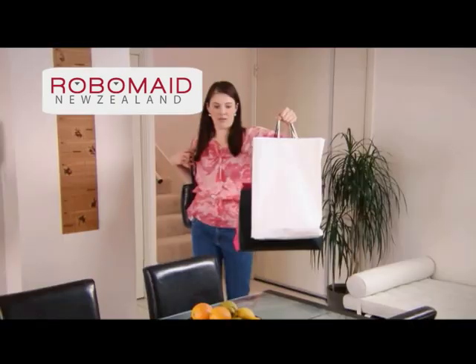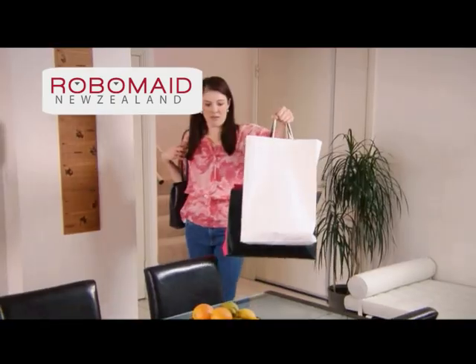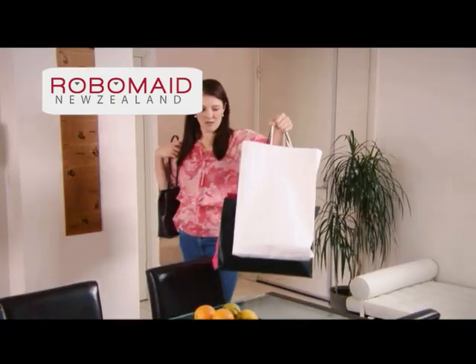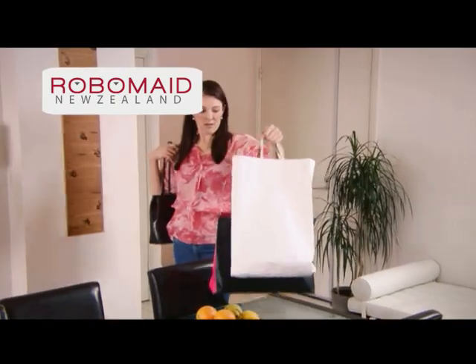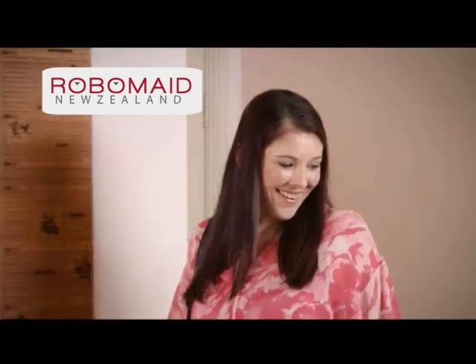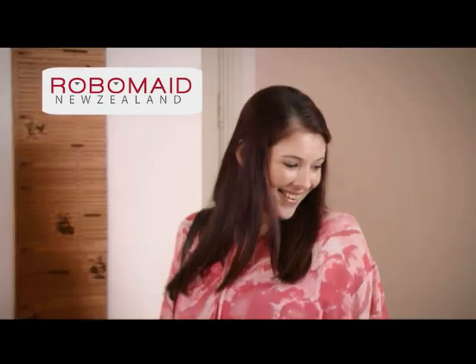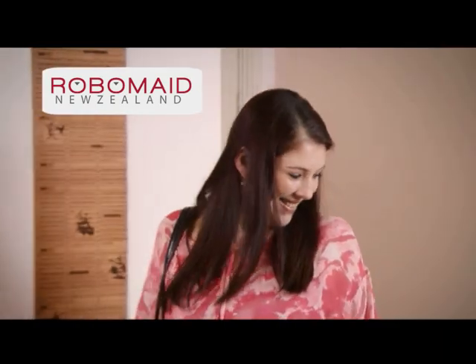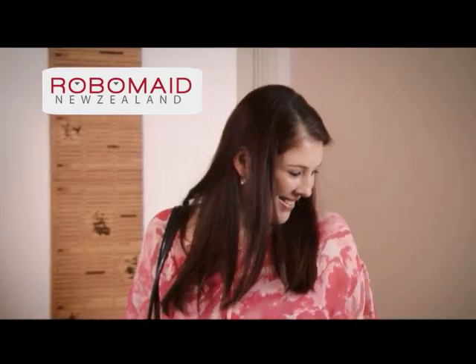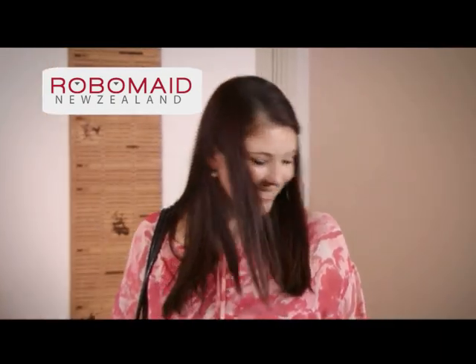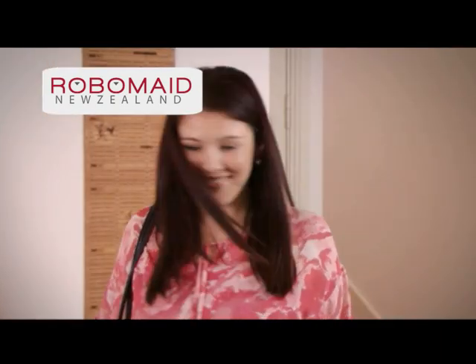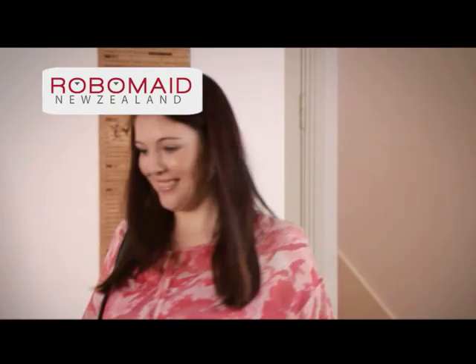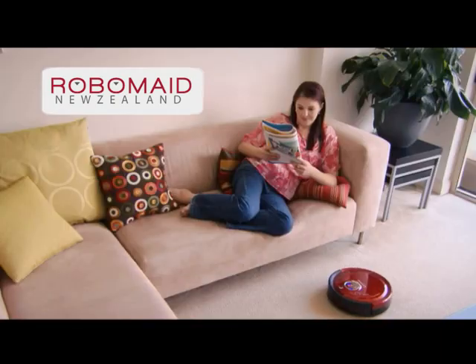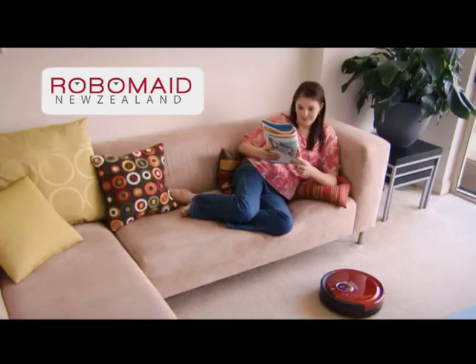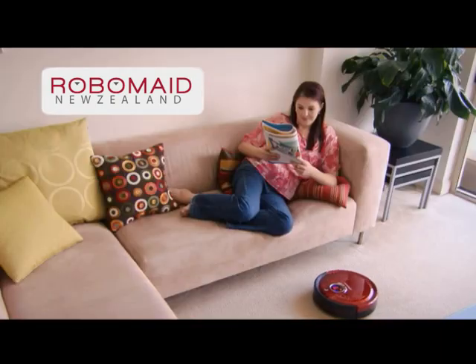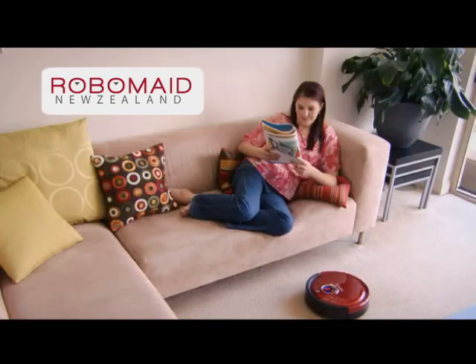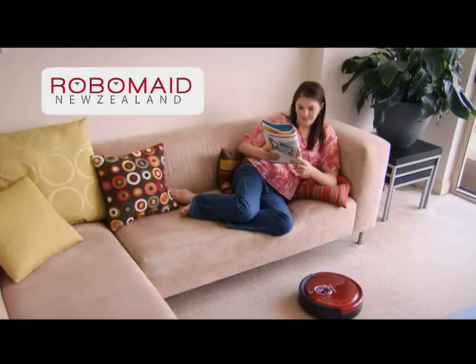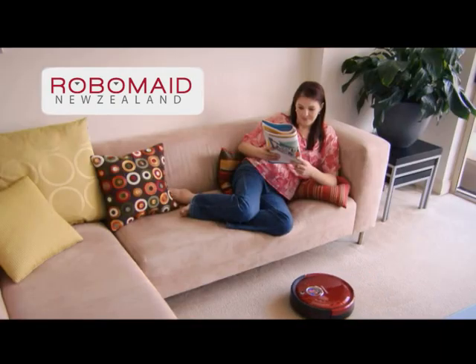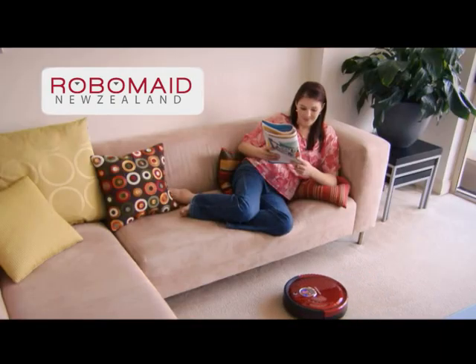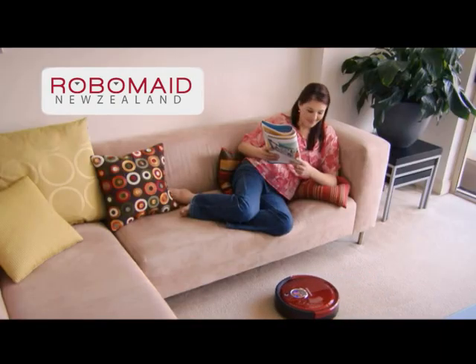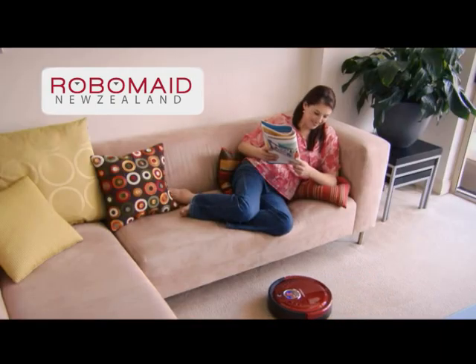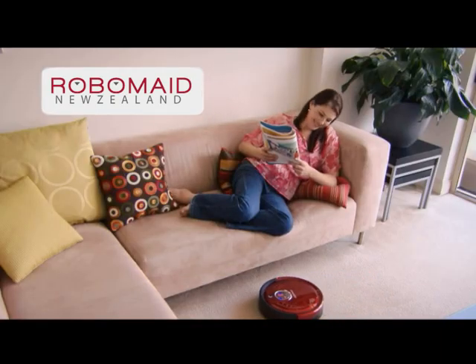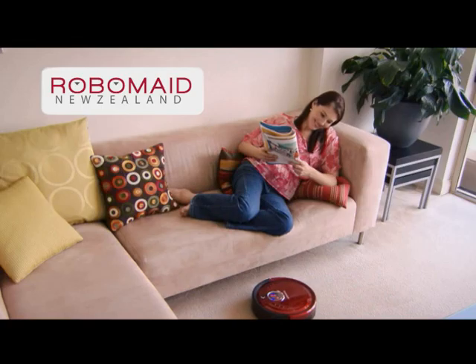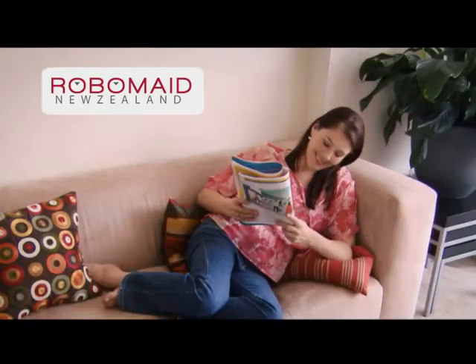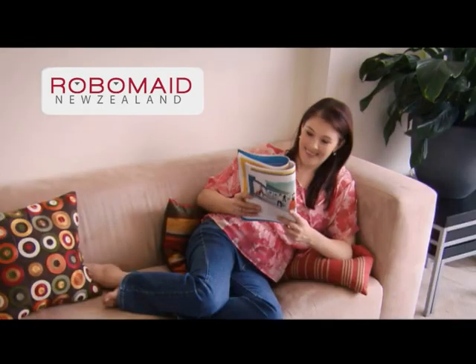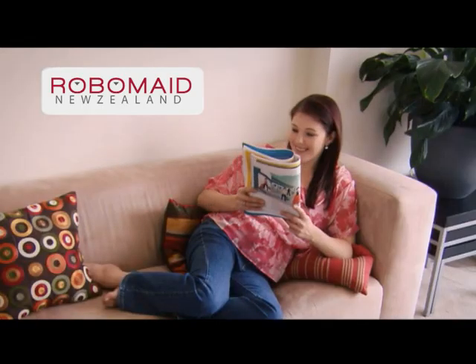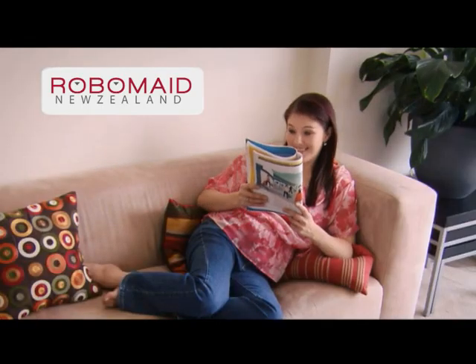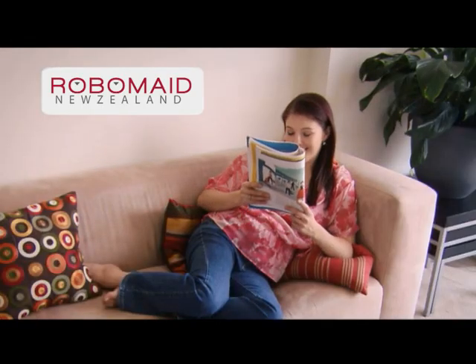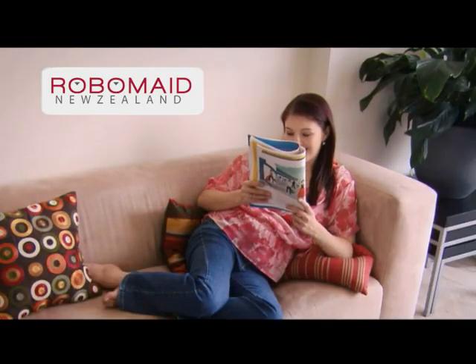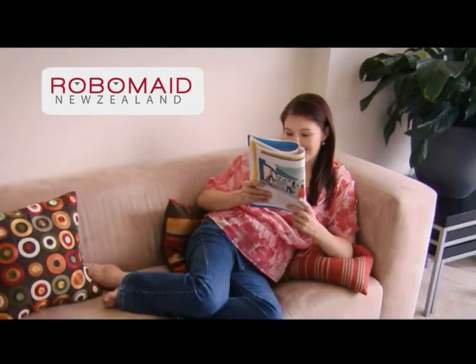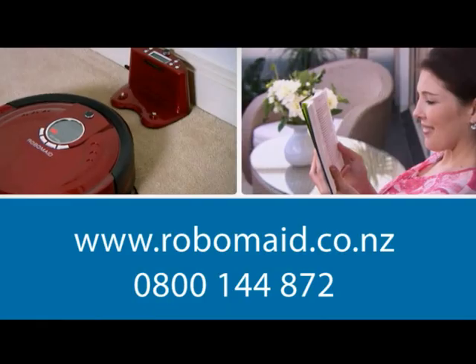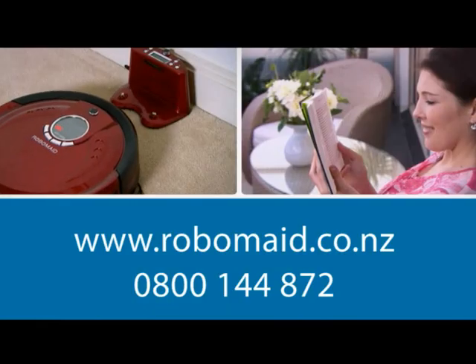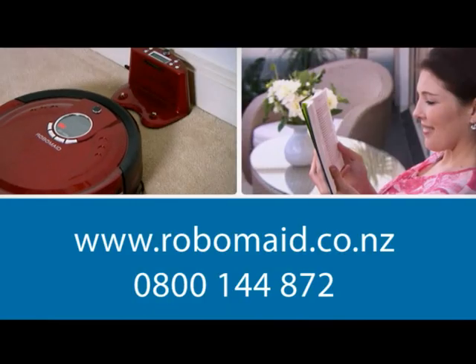So when I come home, the floors are done. Let Robomade do the work. Call now, because there are better things to do with your time.